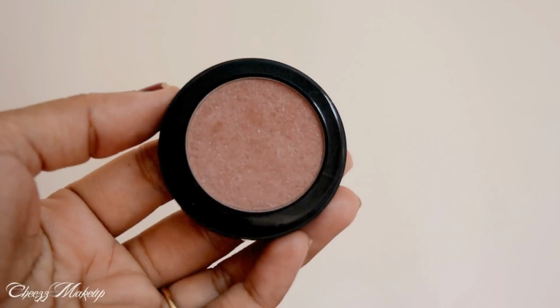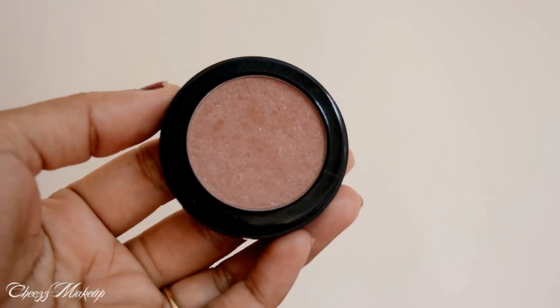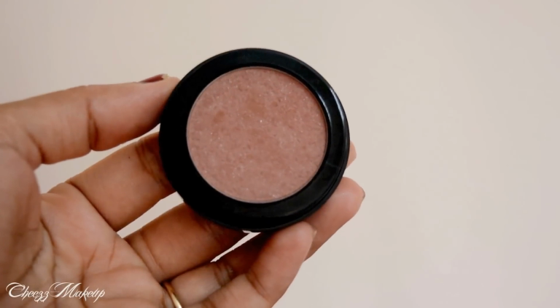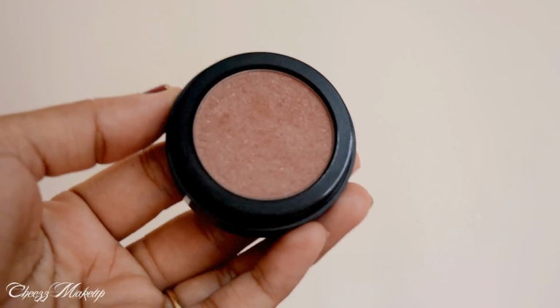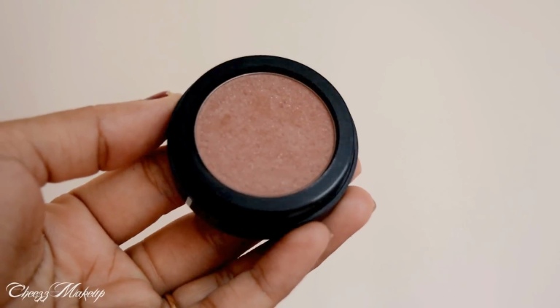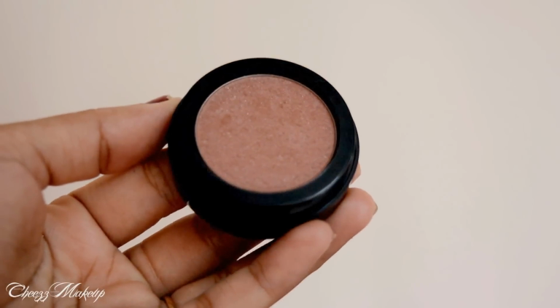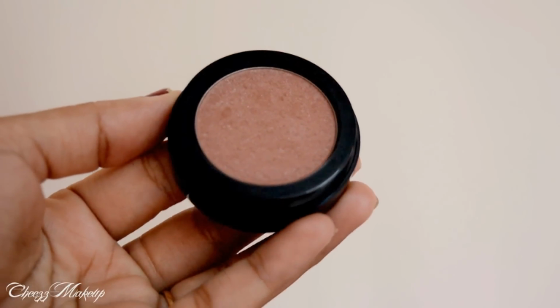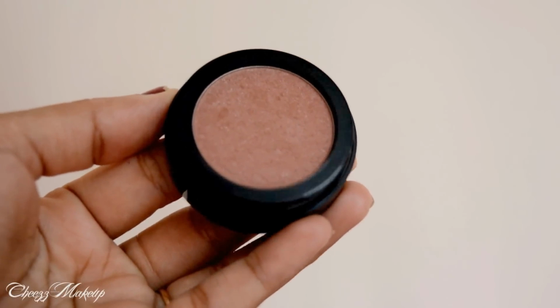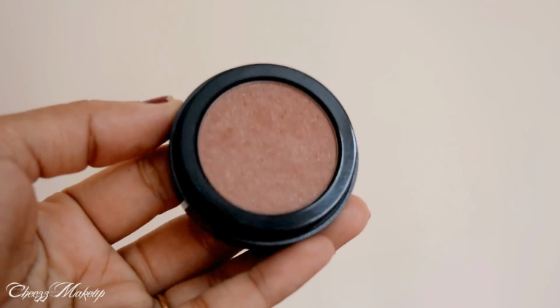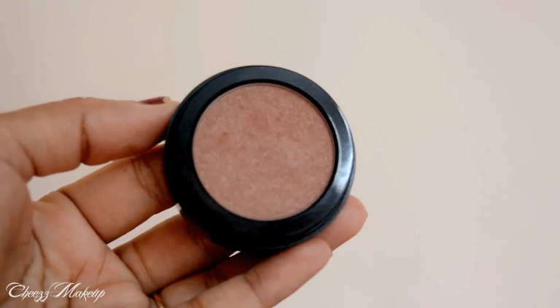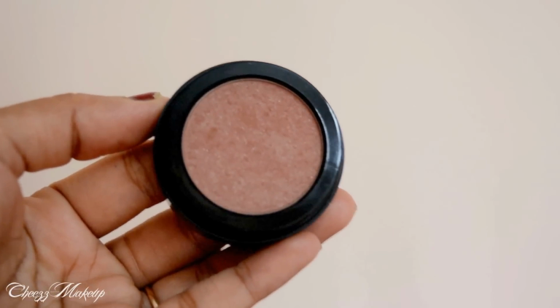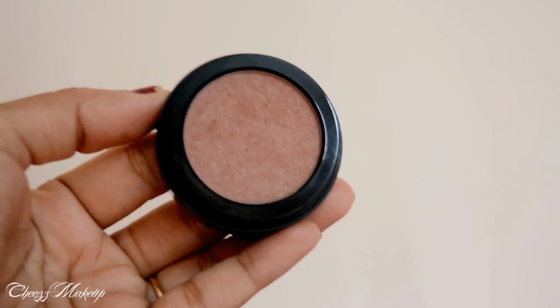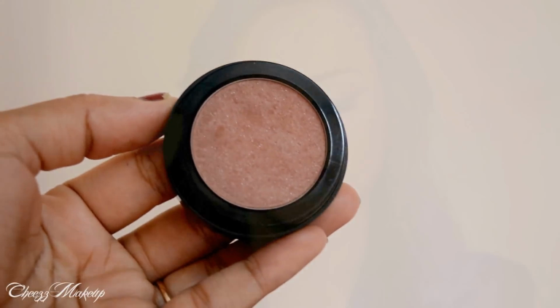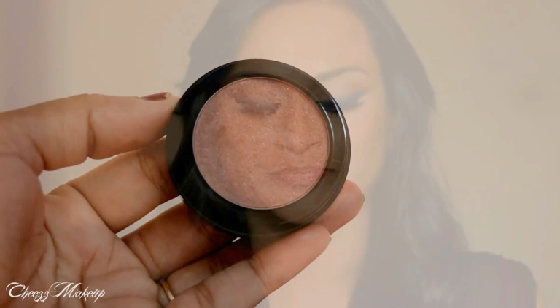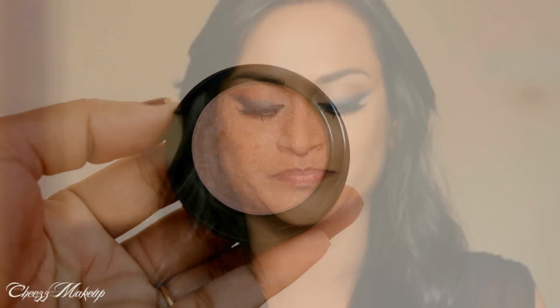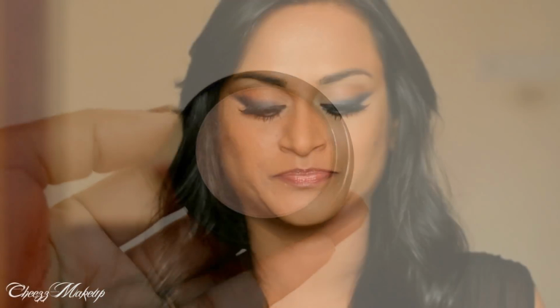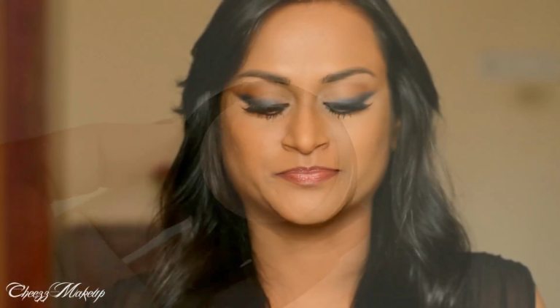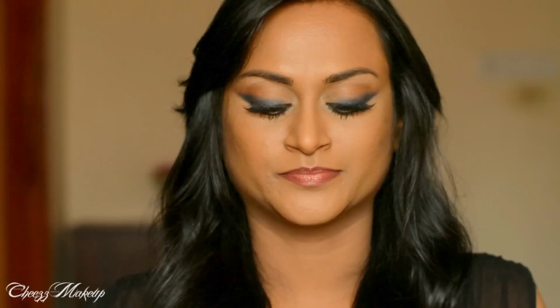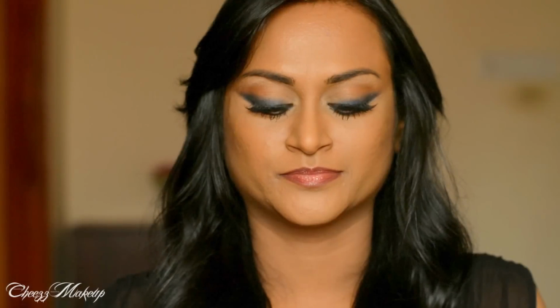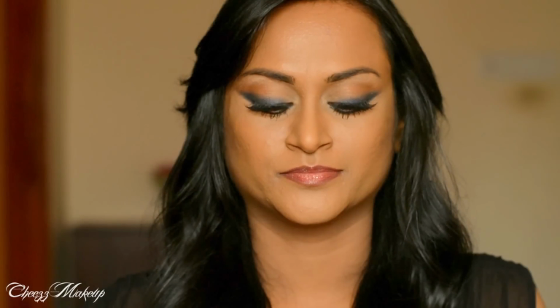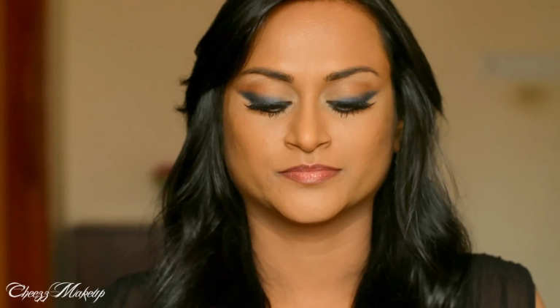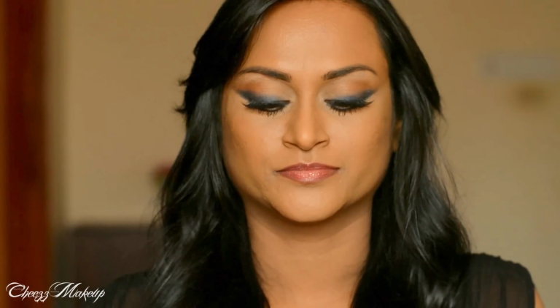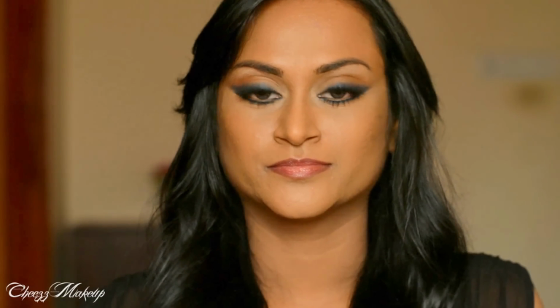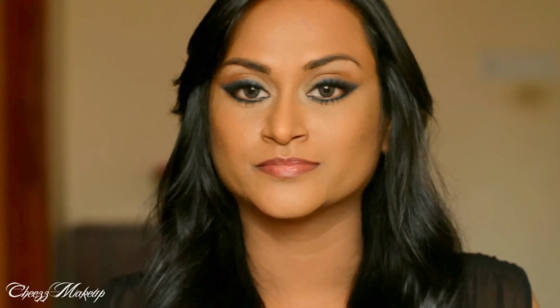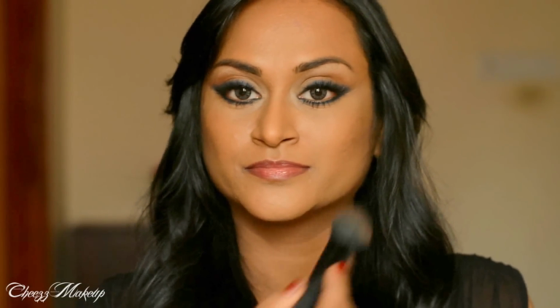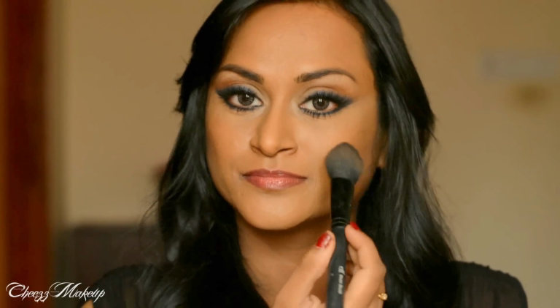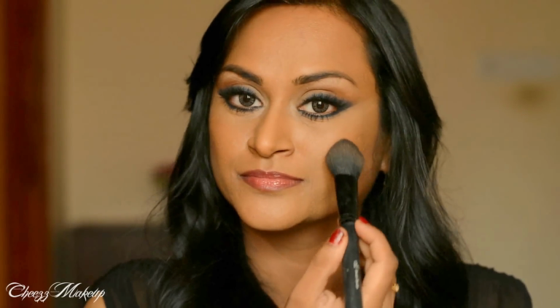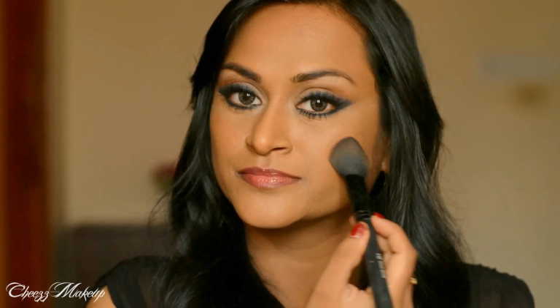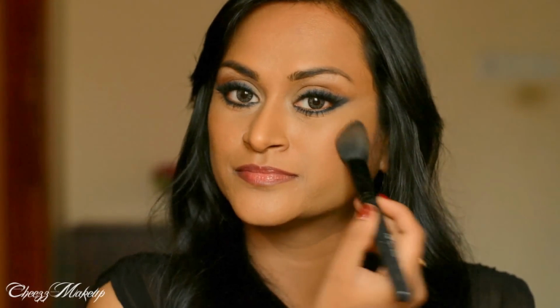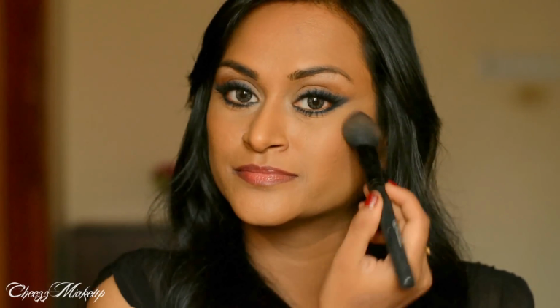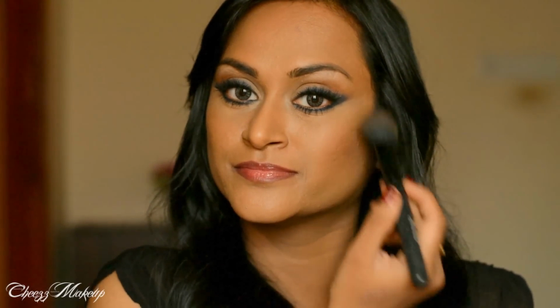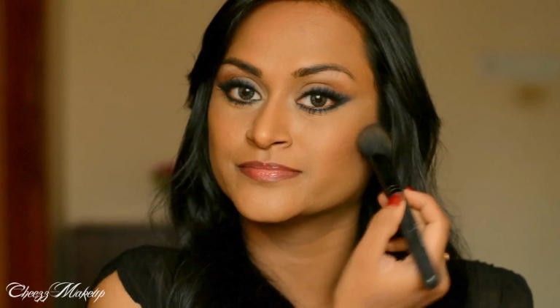Next, I'm going to take this really soft brown blush shade from Inglot. I'm going to apply this to the apples of my cheeks.